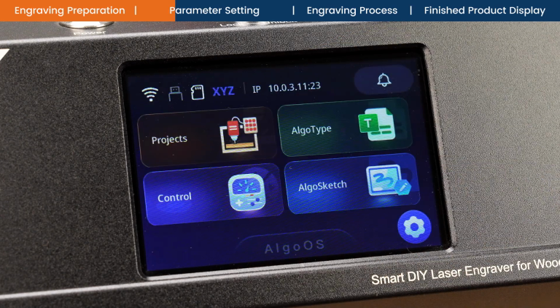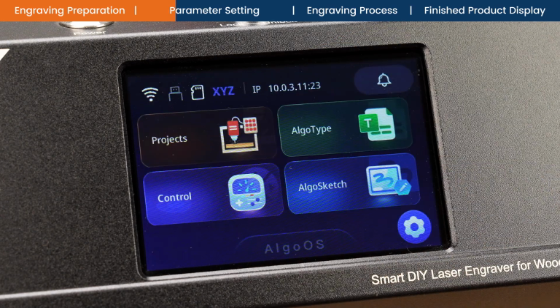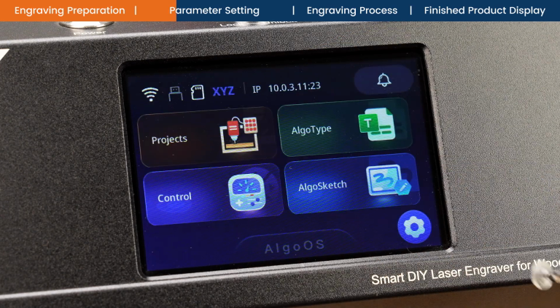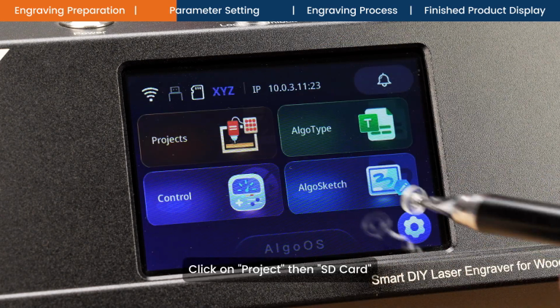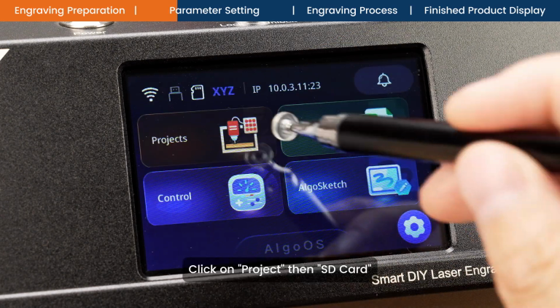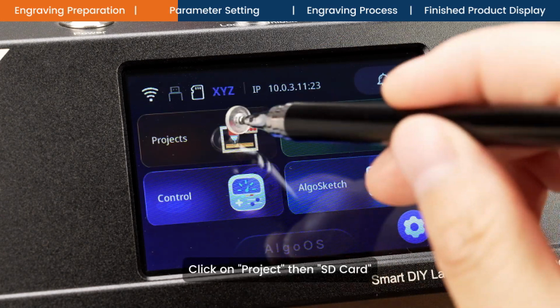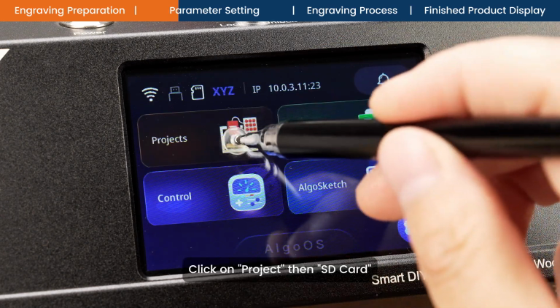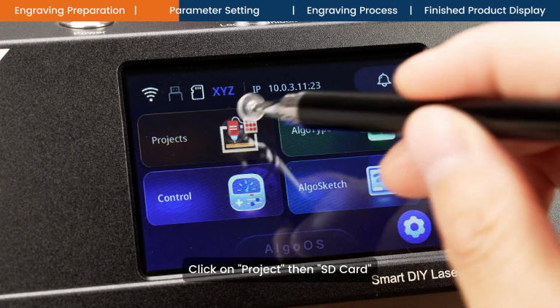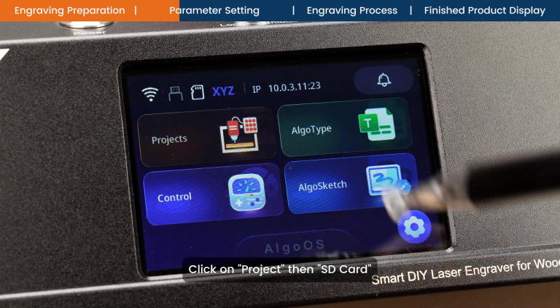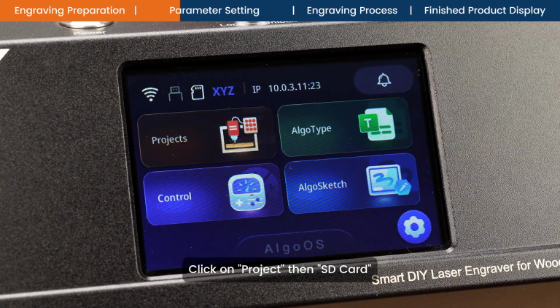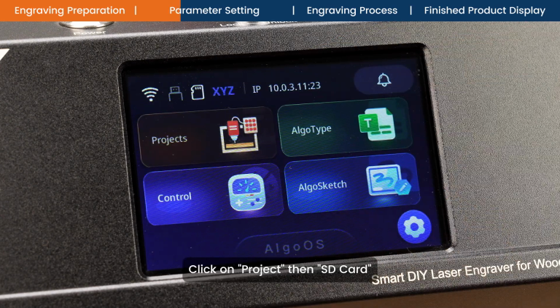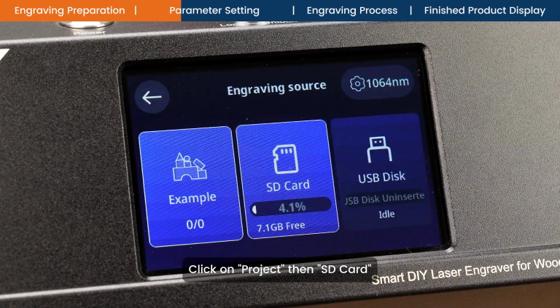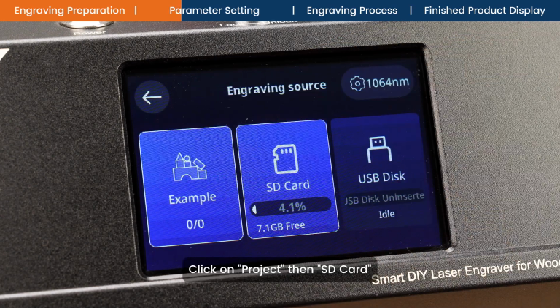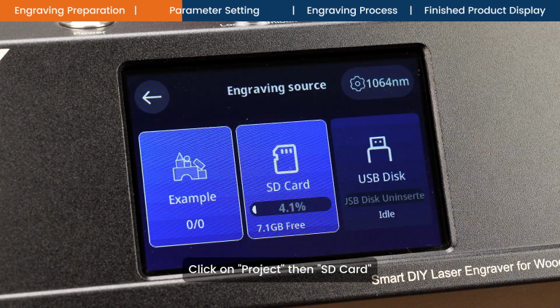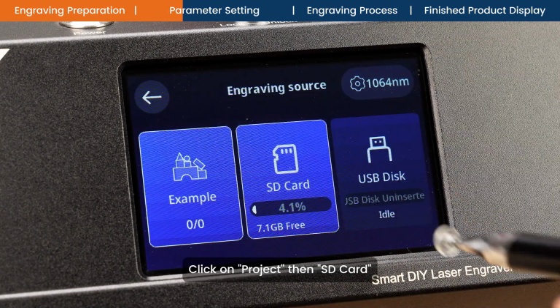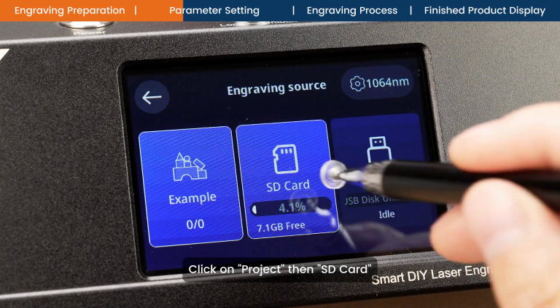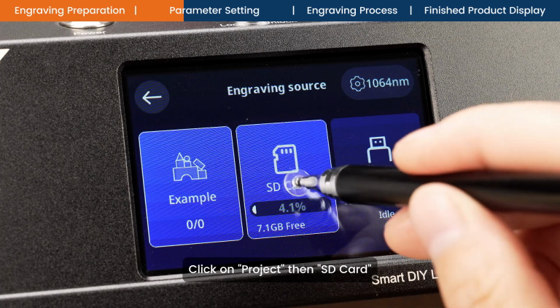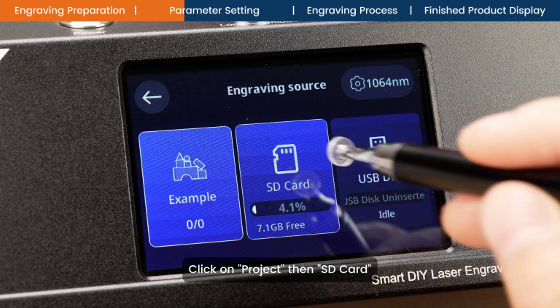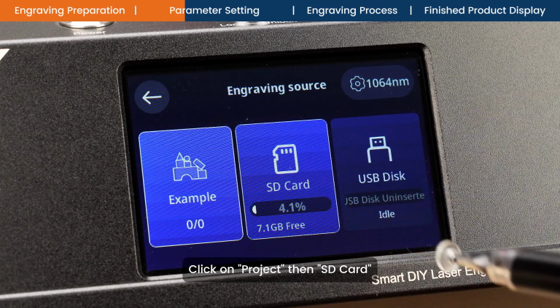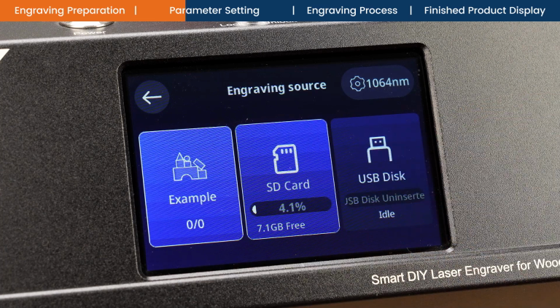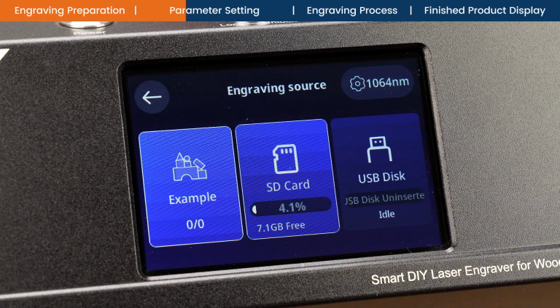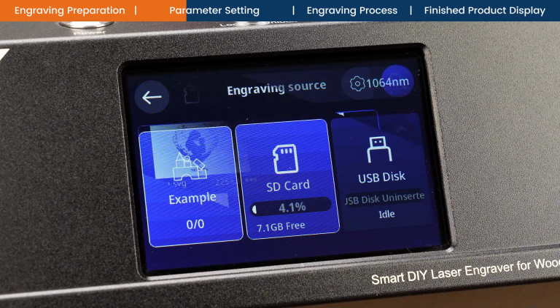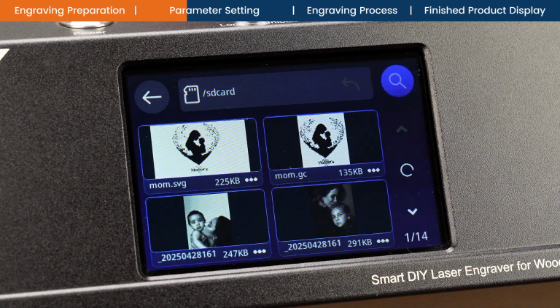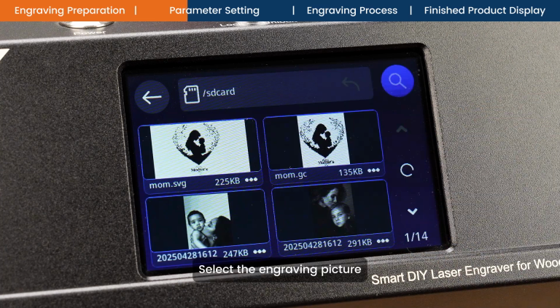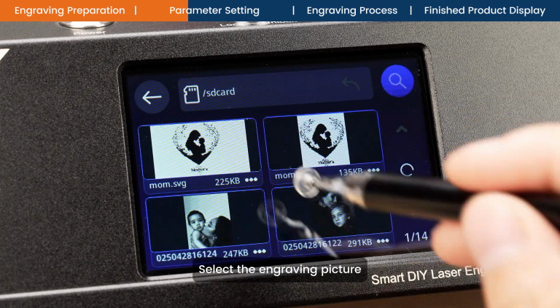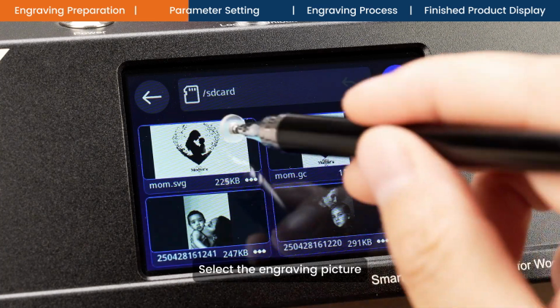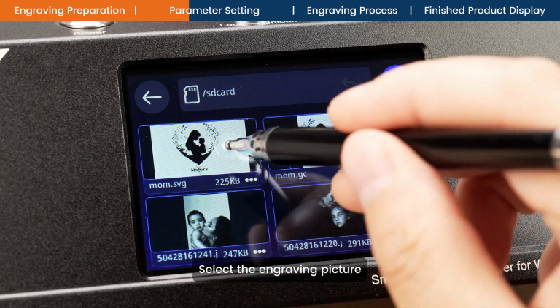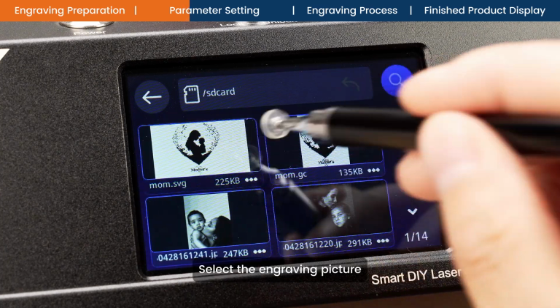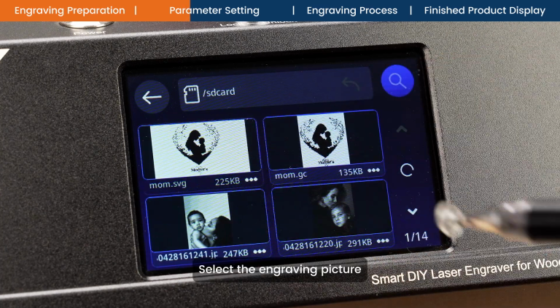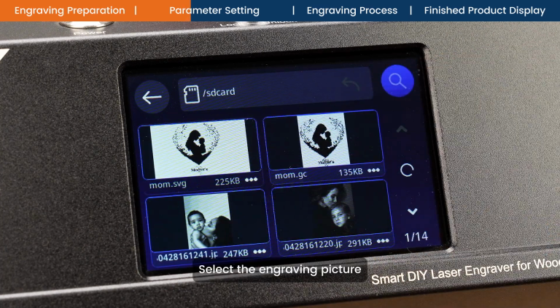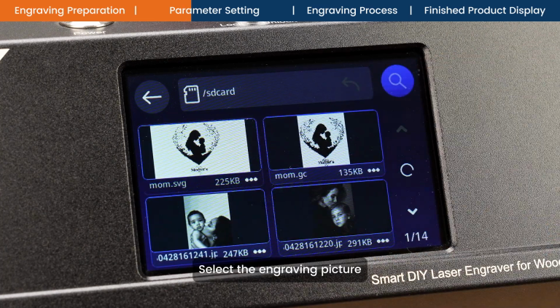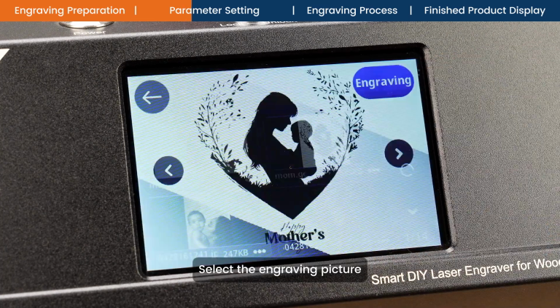Click on project, then SD card. Select the engraving picture.